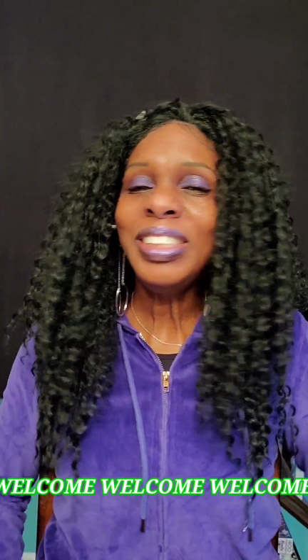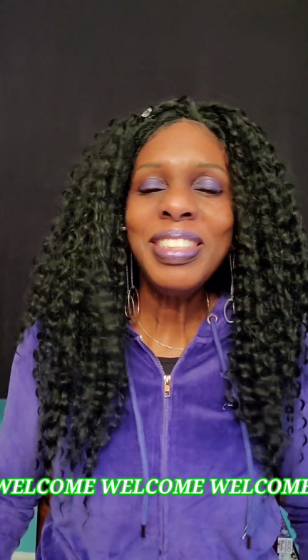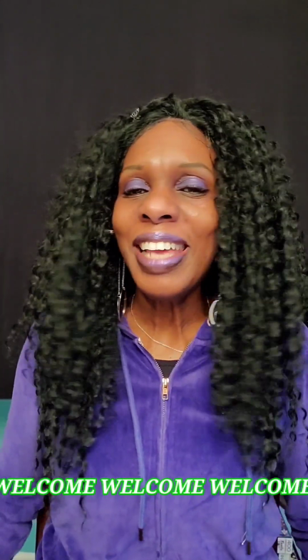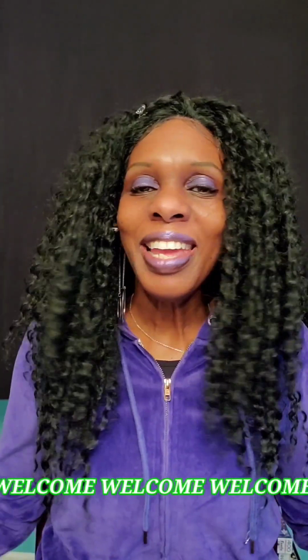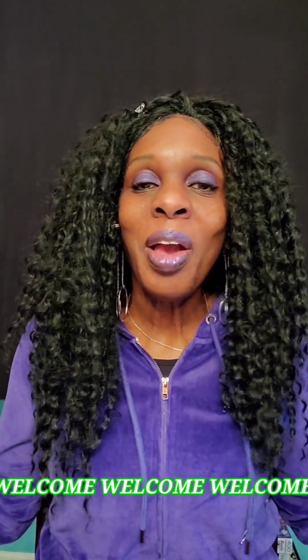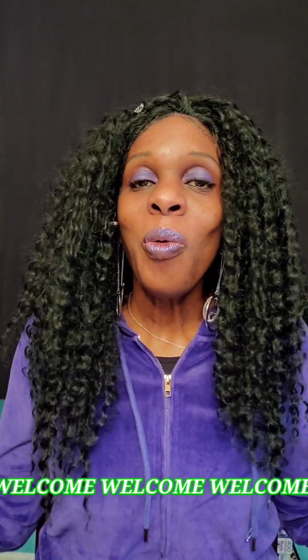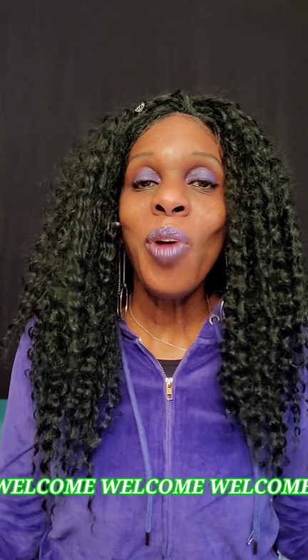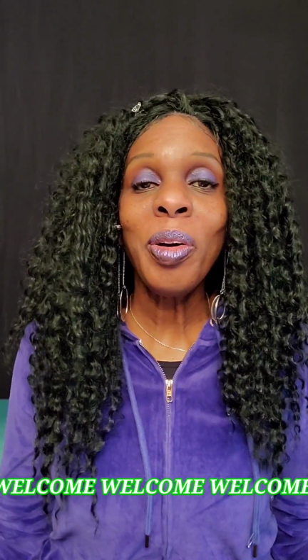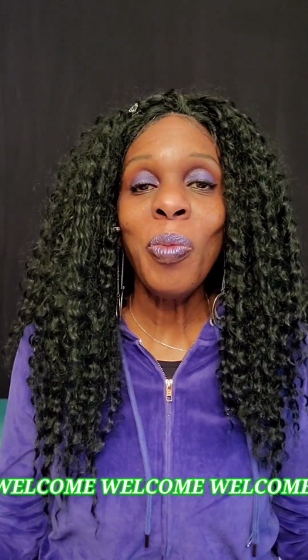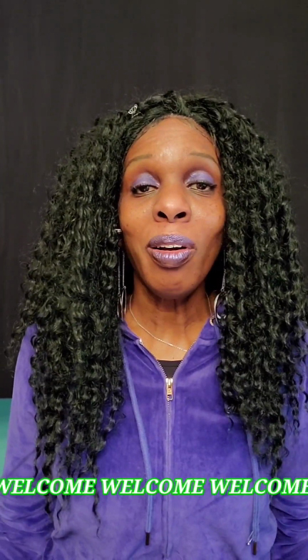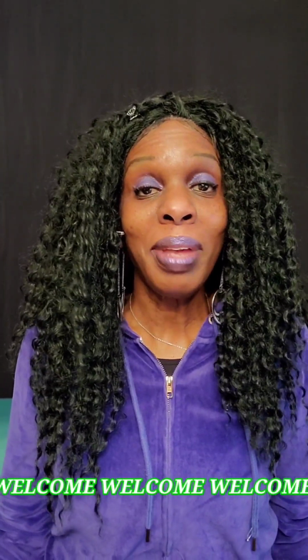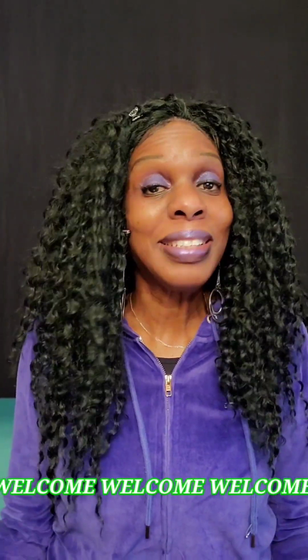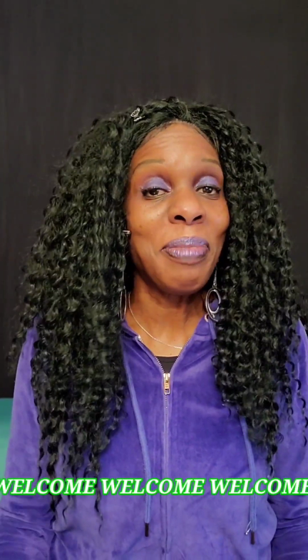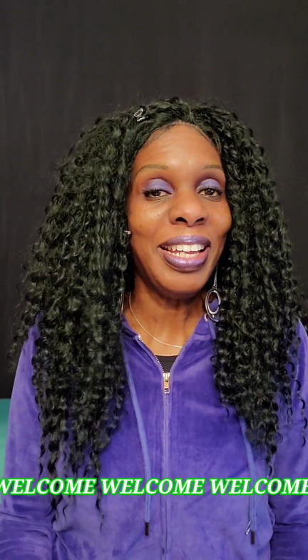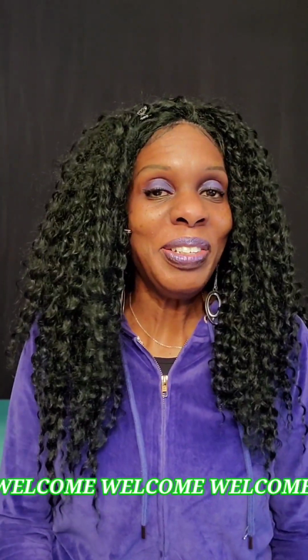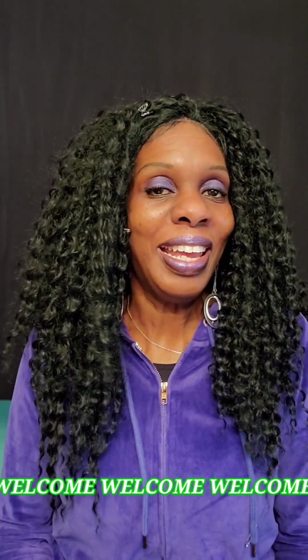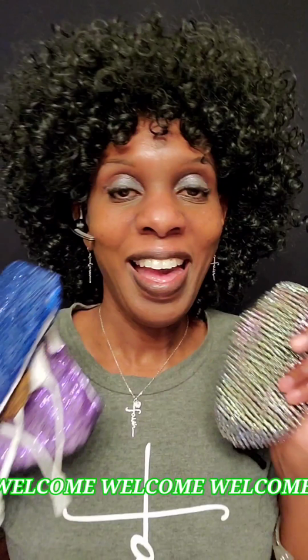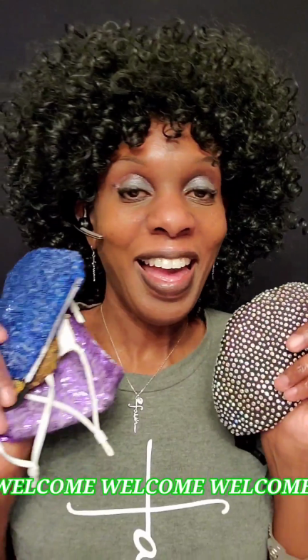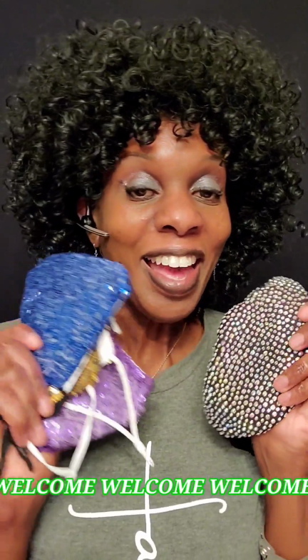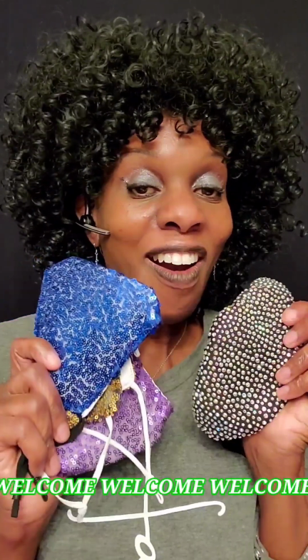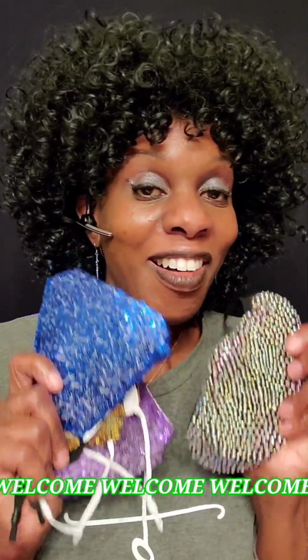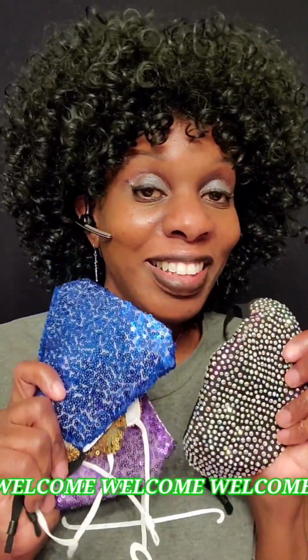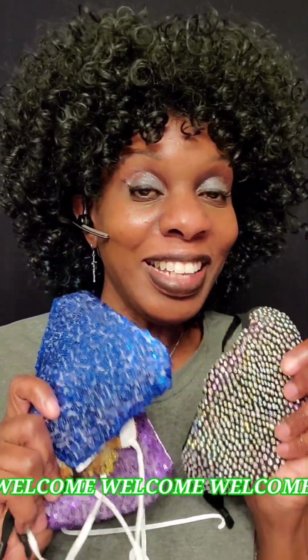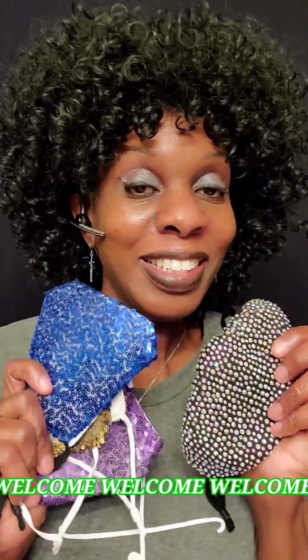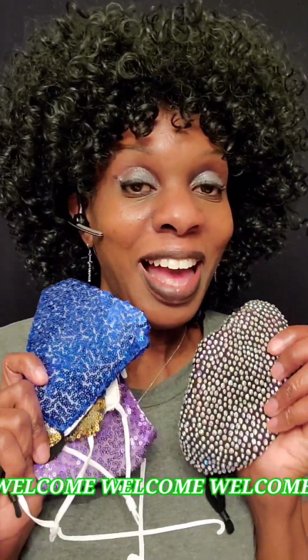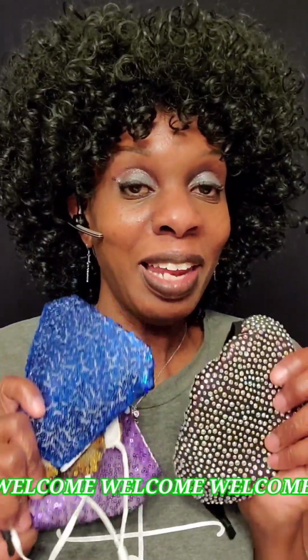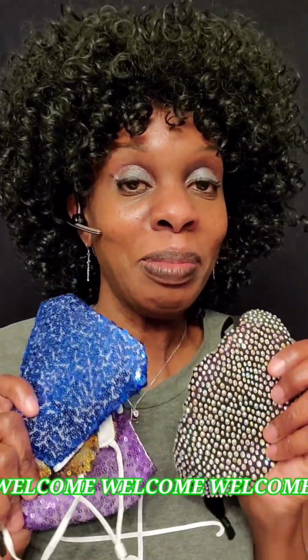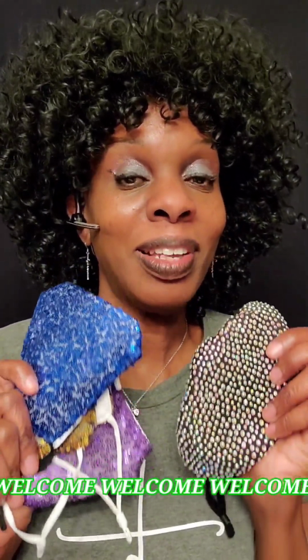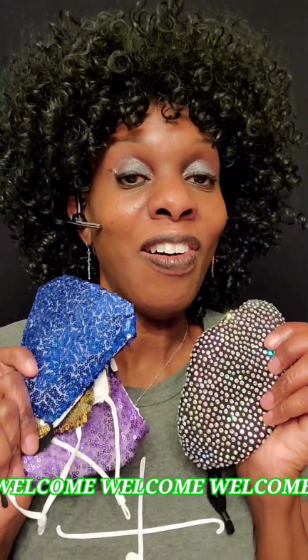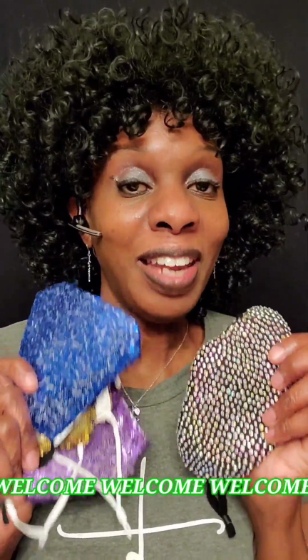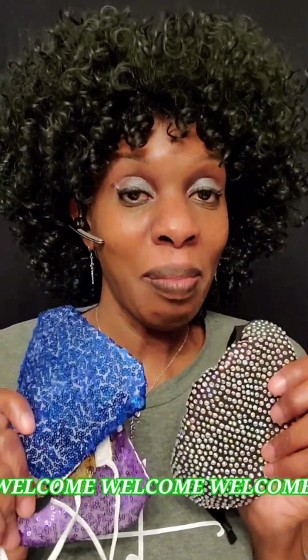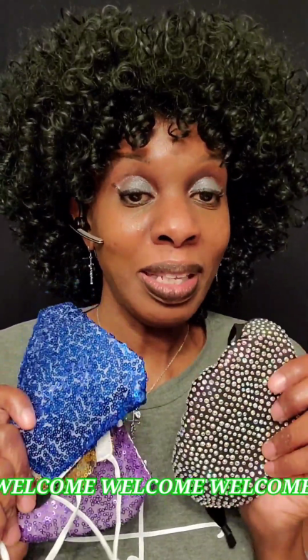Welcome, welcome. It's a brand new day. I got all of these items on Amazon.